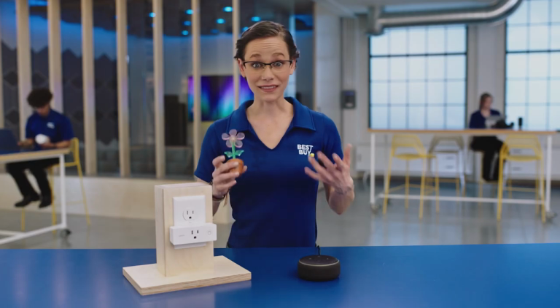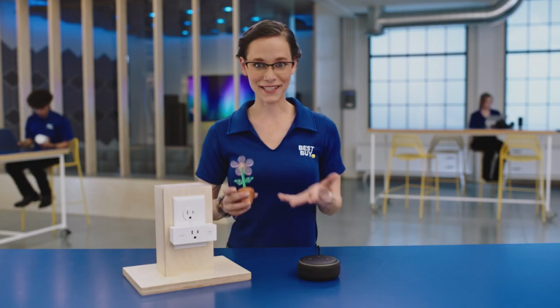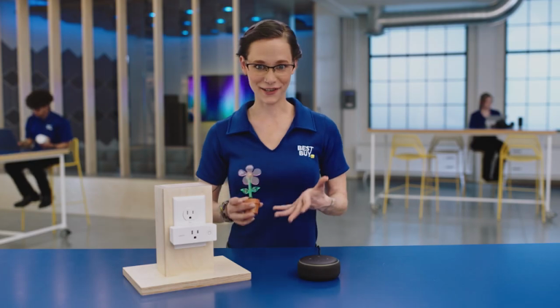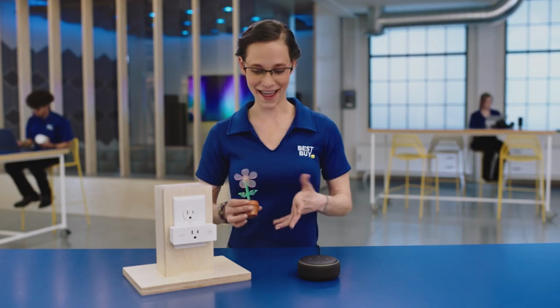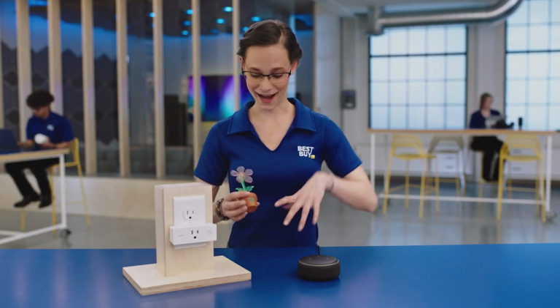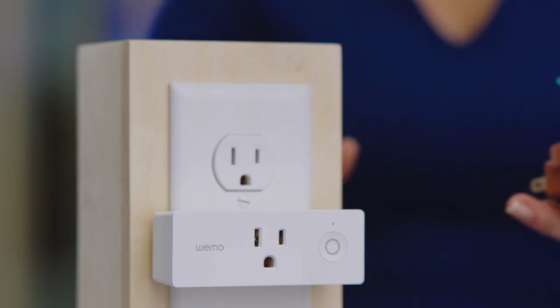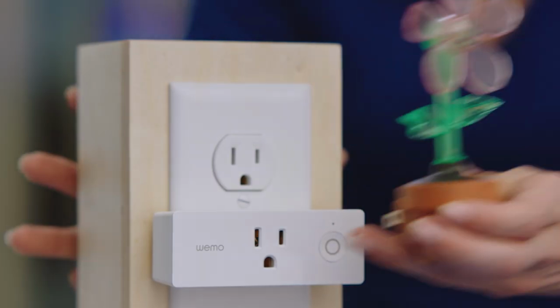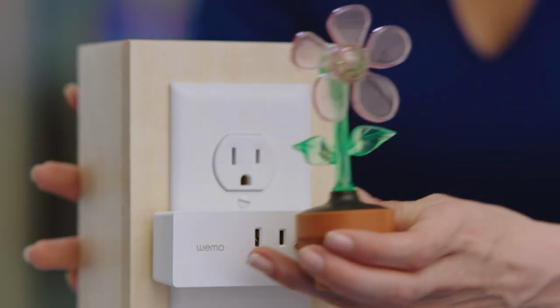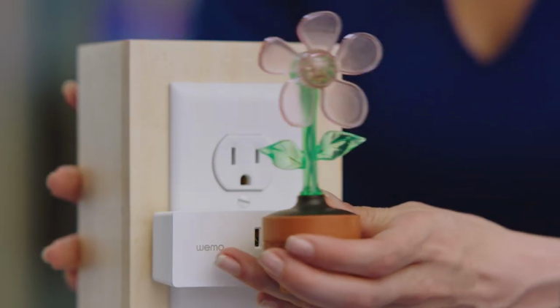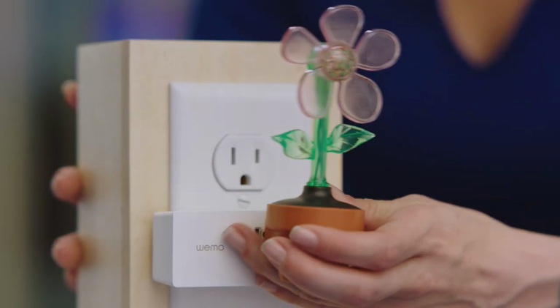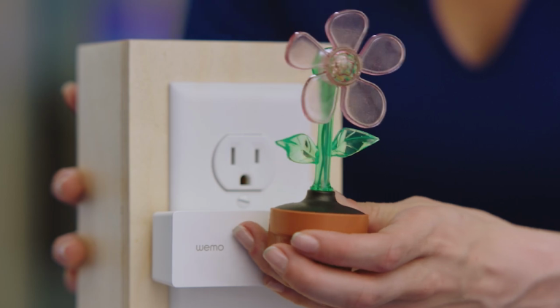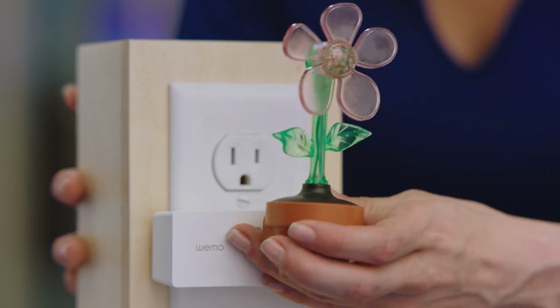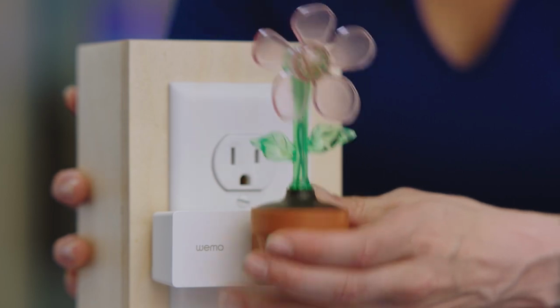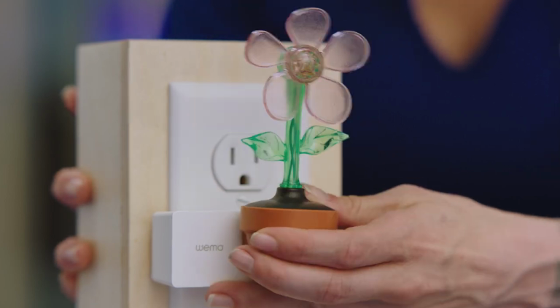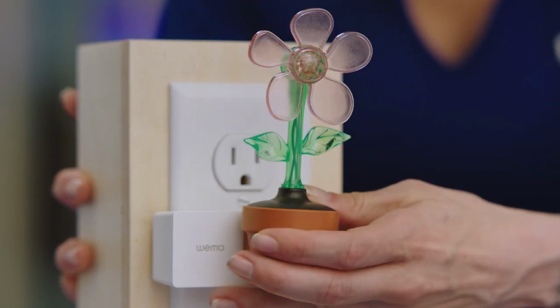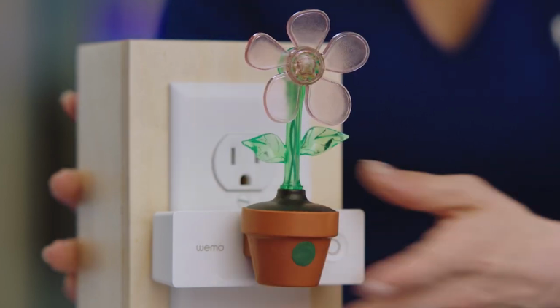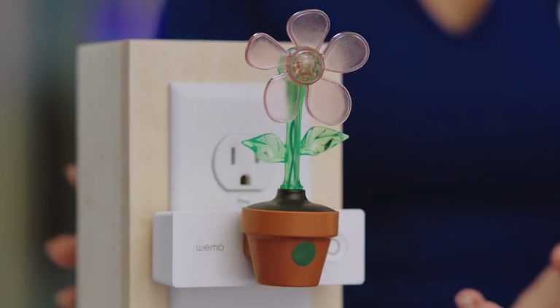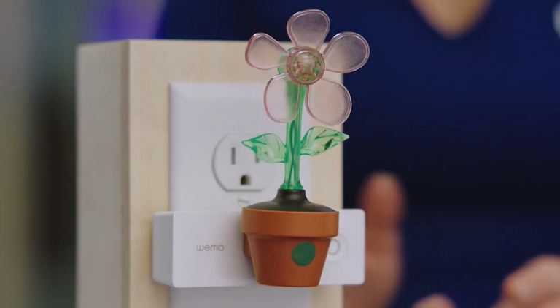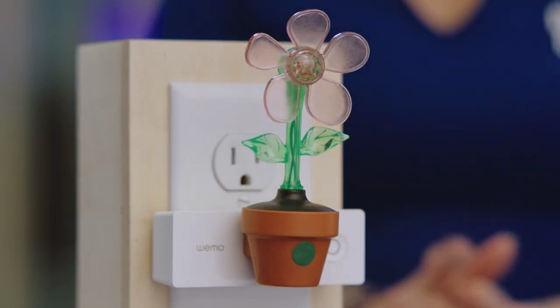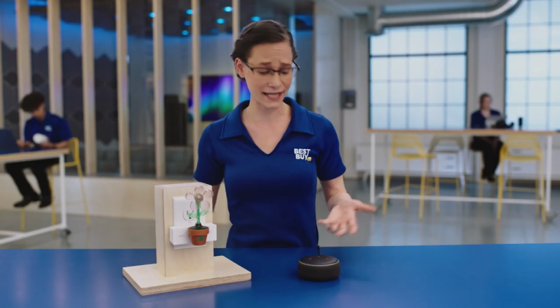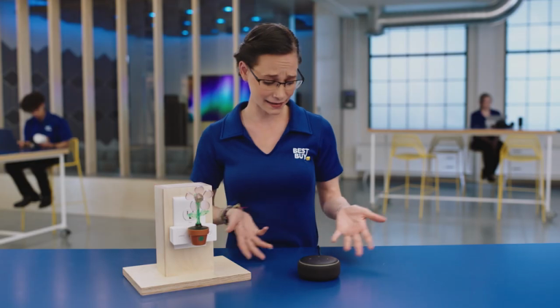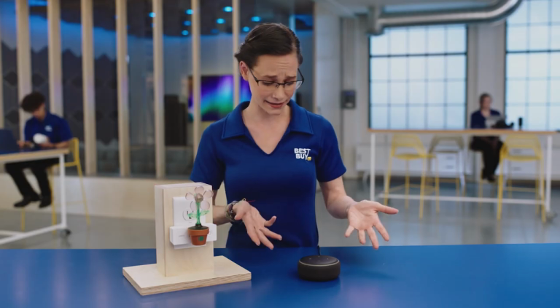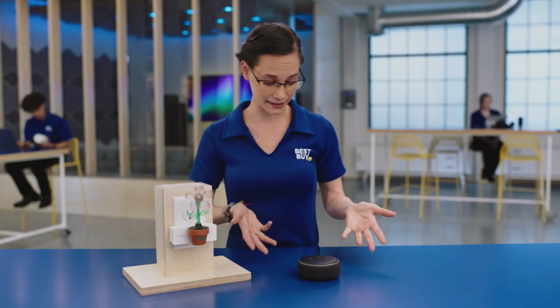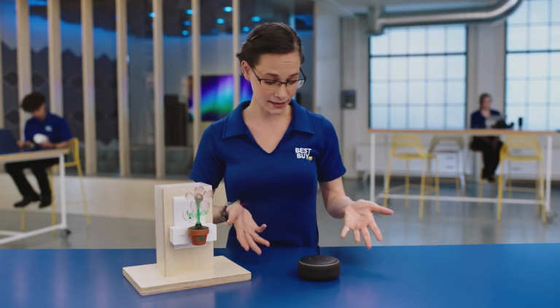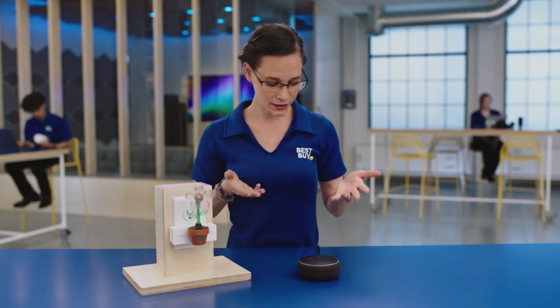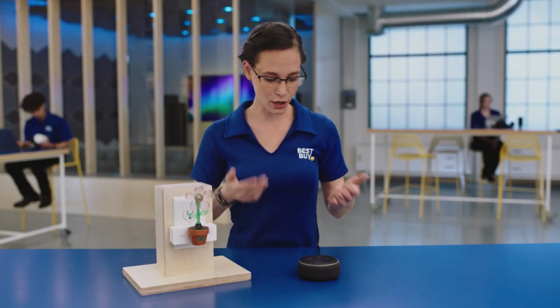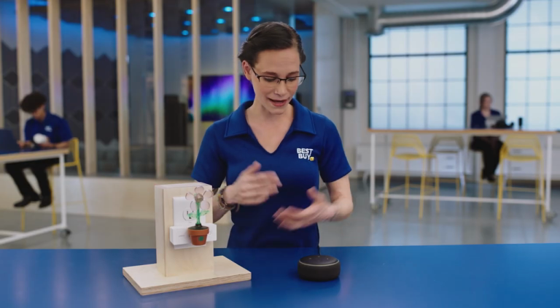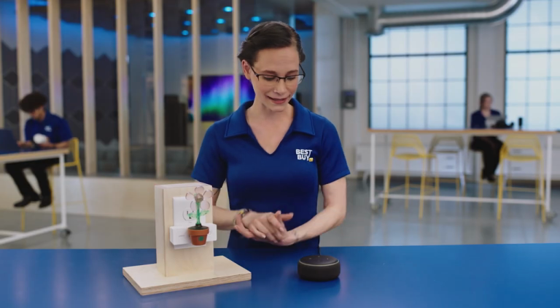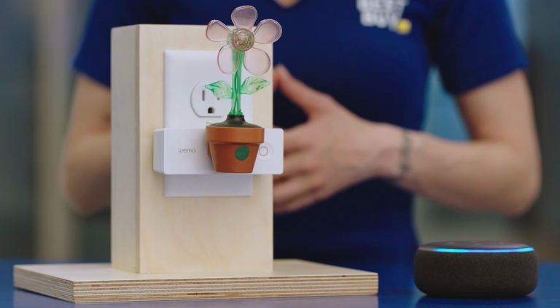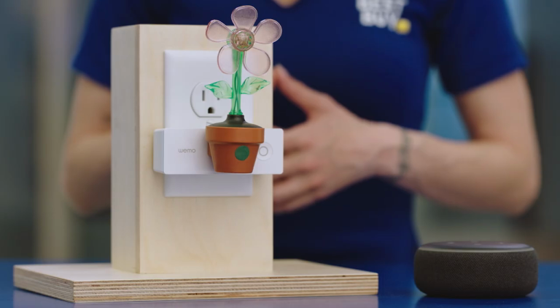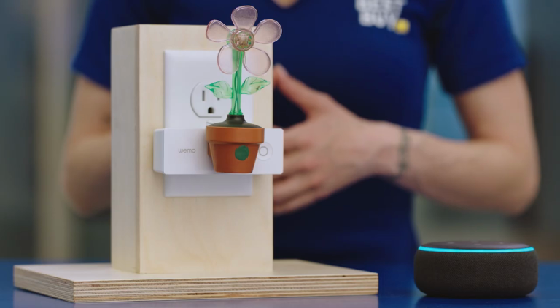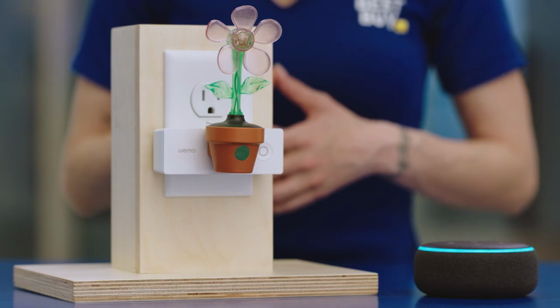Let's try it out. We've got this cute little night light. Hey Alexa, turn on my night light. Okay.